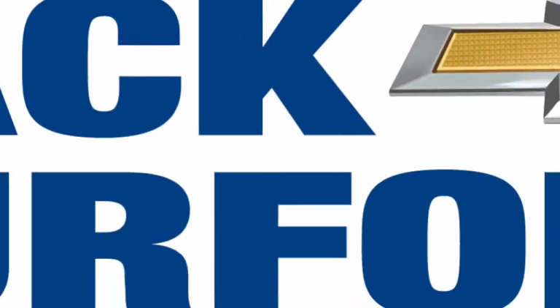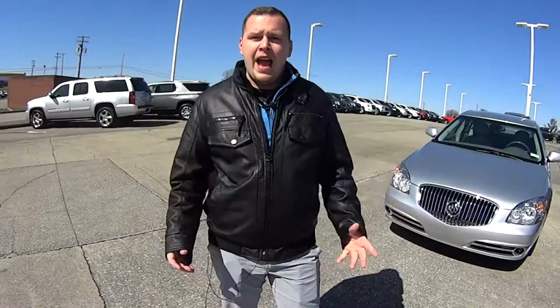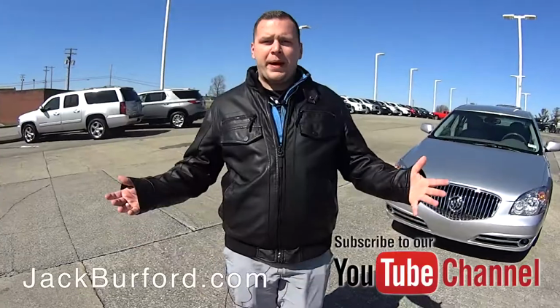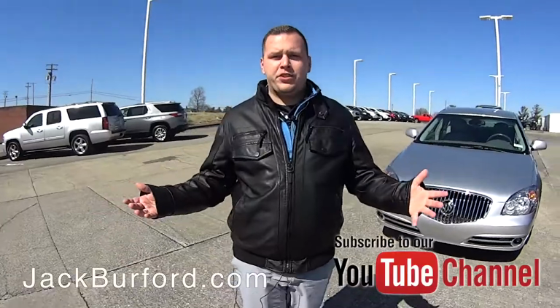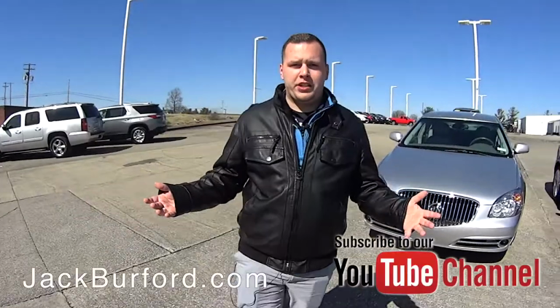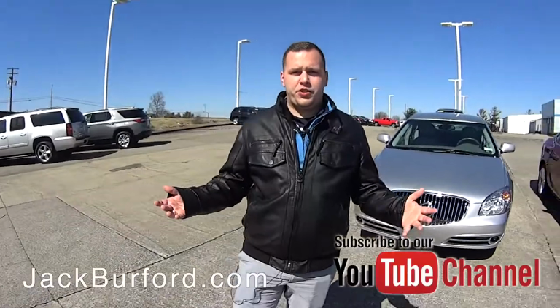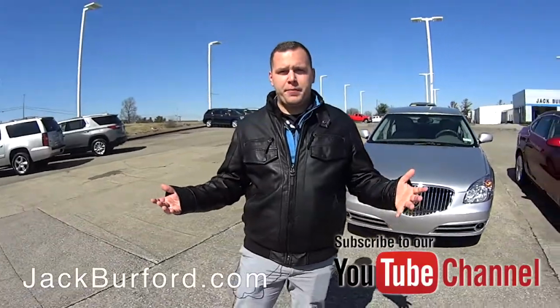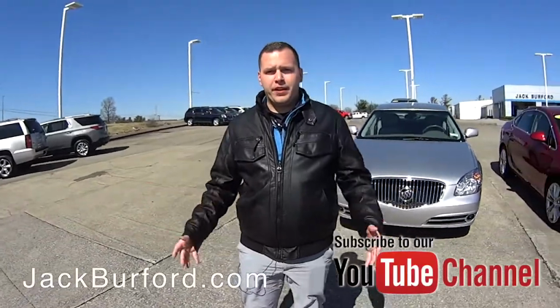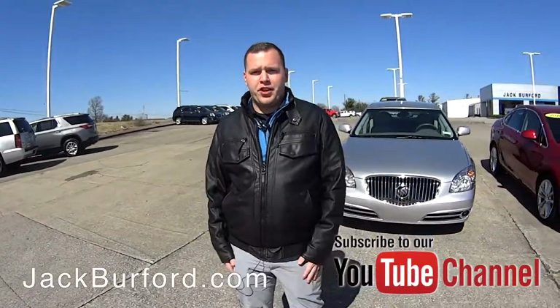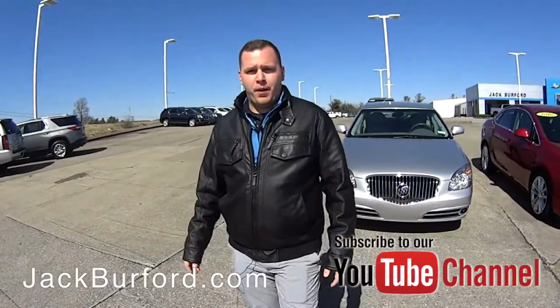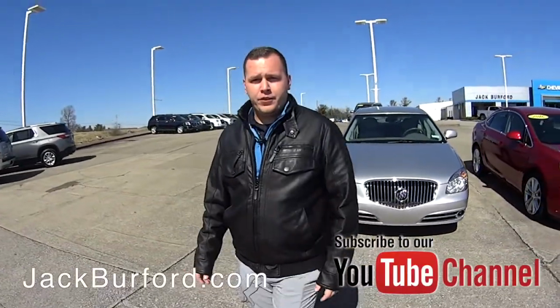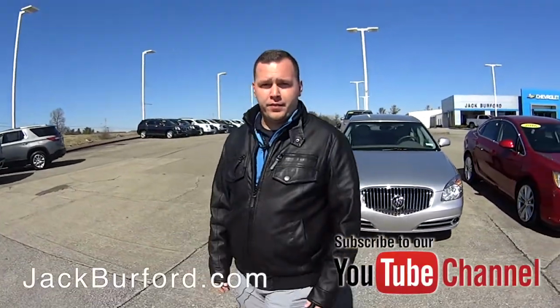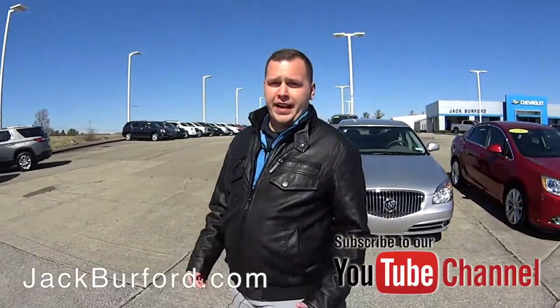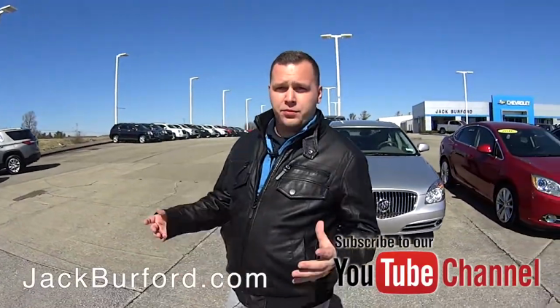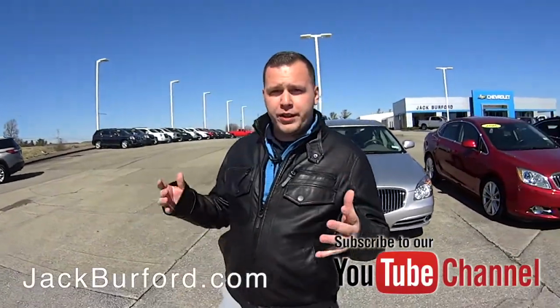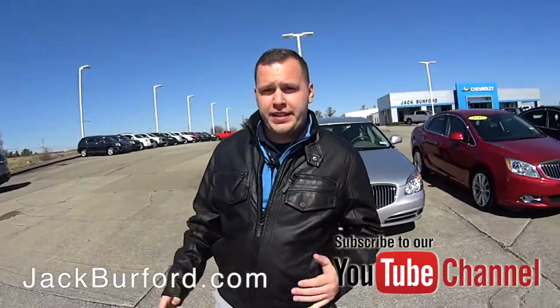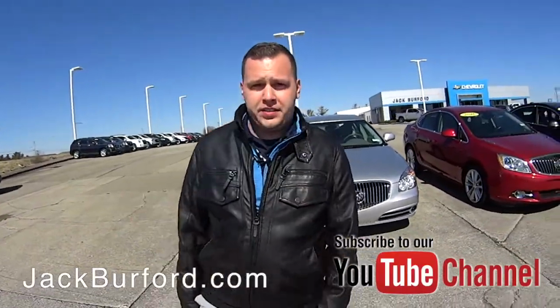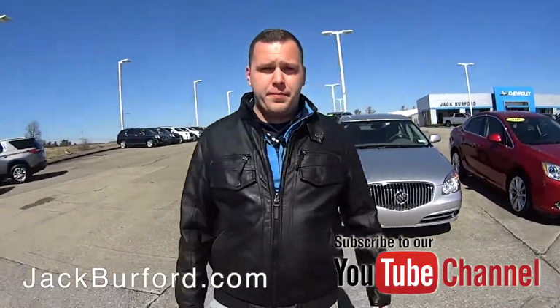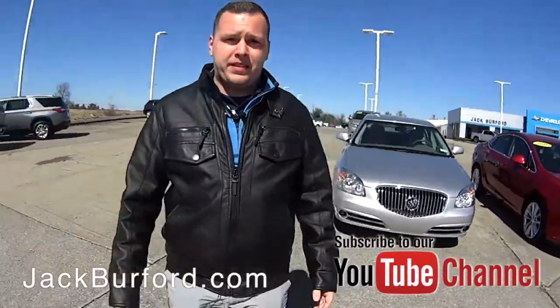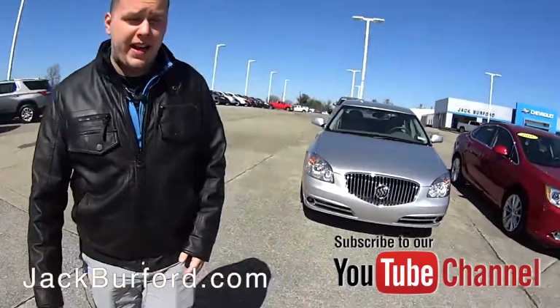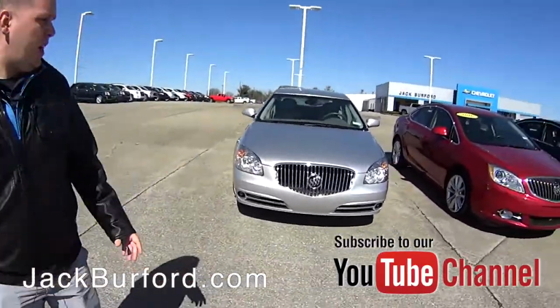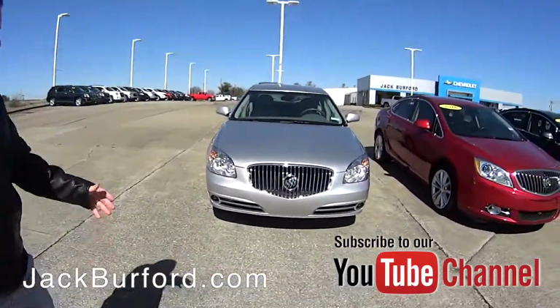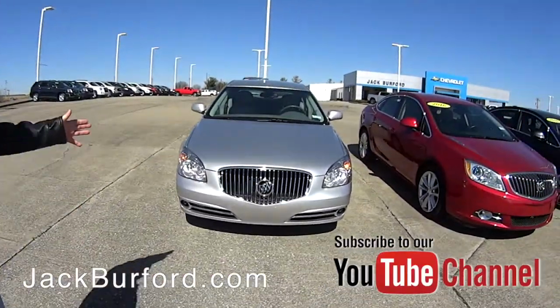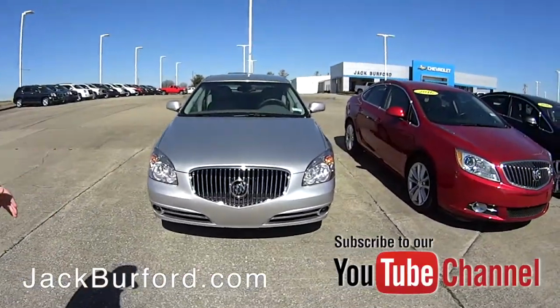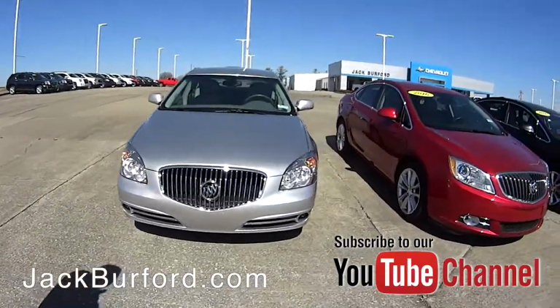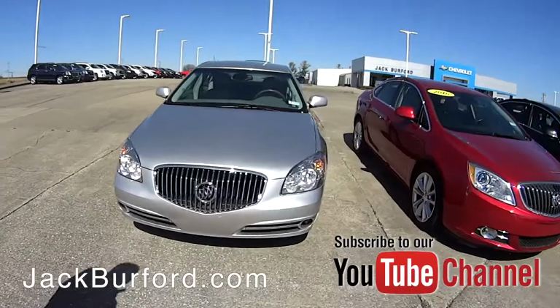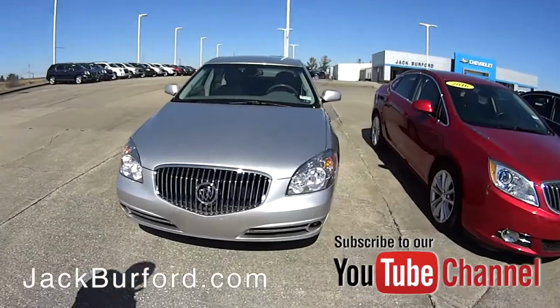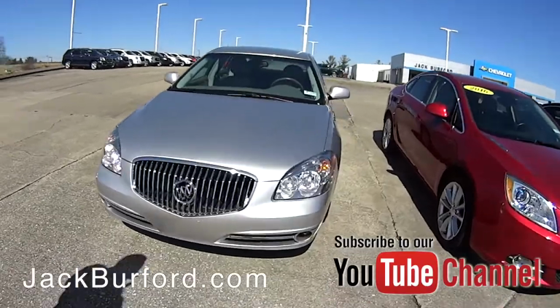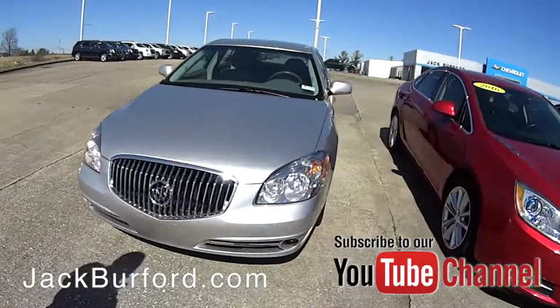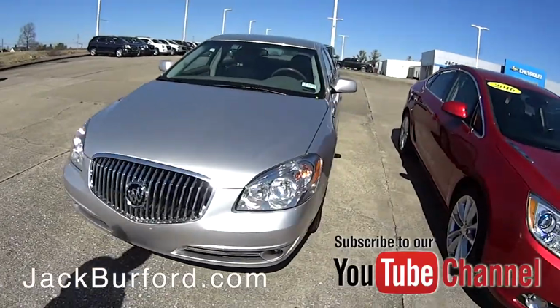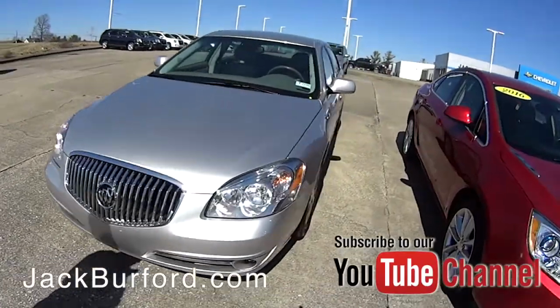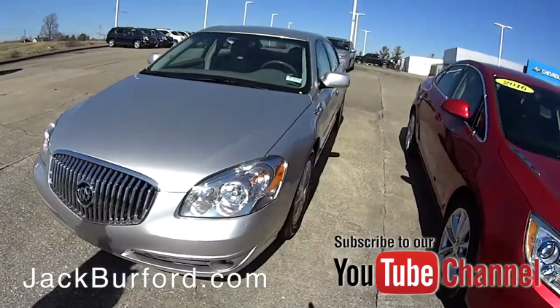Hey everybody, it's Josh the Chevy Pro here at Jack Burford Chevrolet. I got some really great deals to tell you about today. We've got some really good inventory right now.